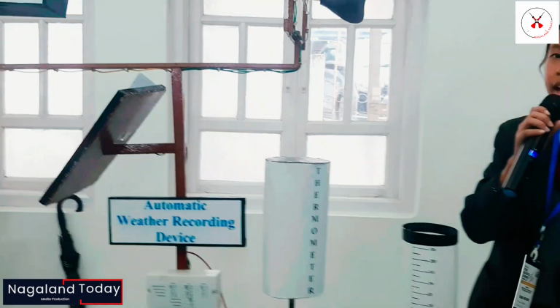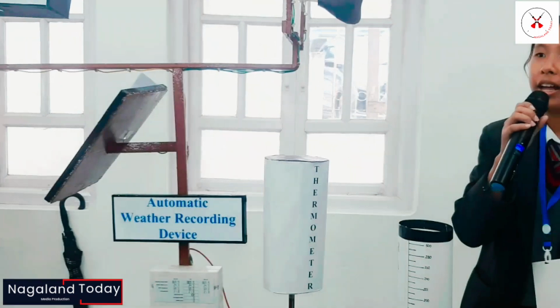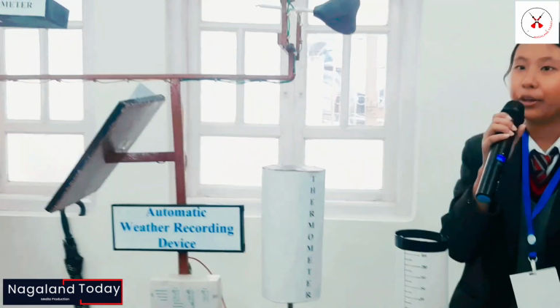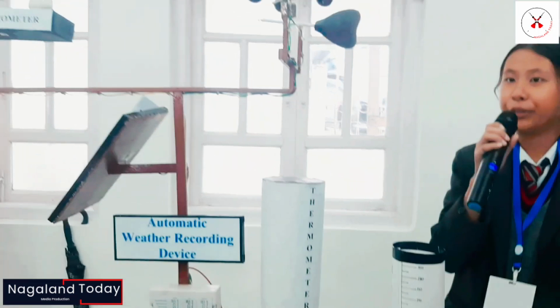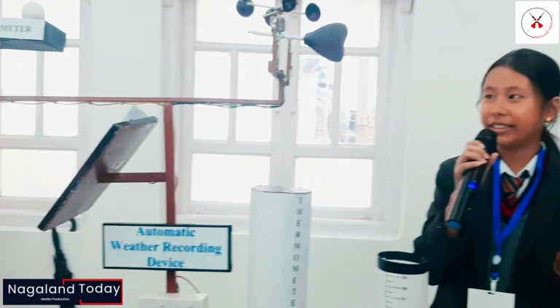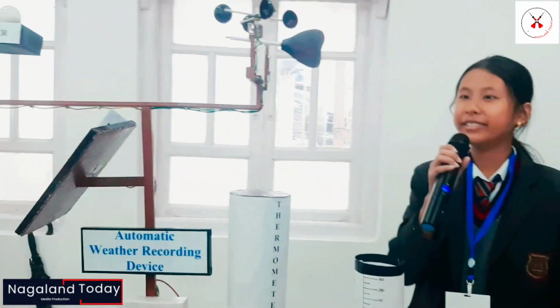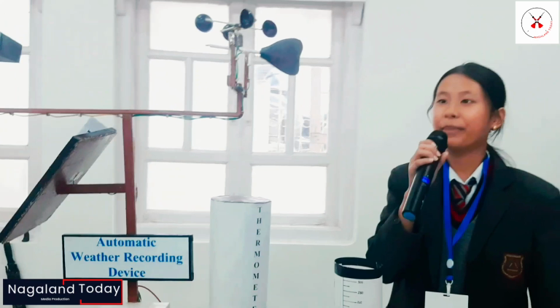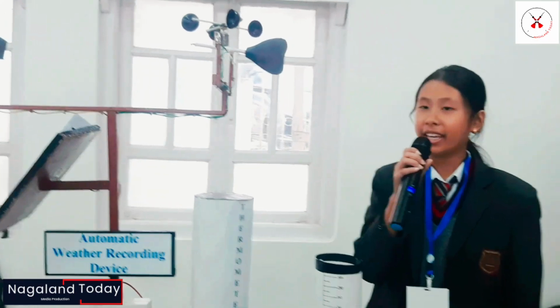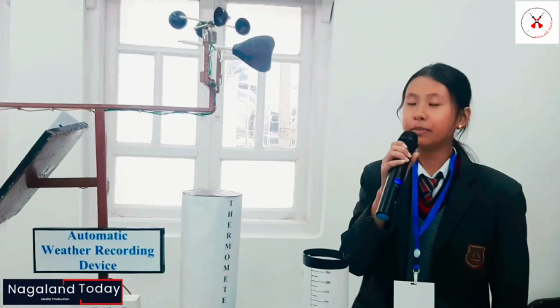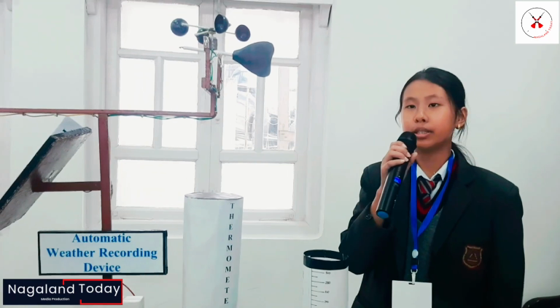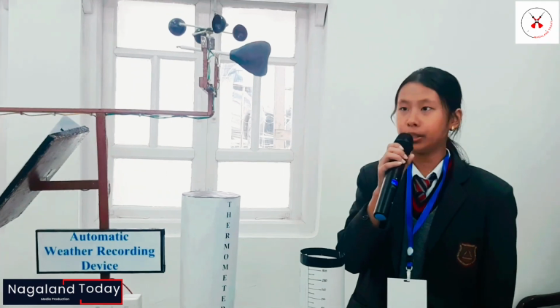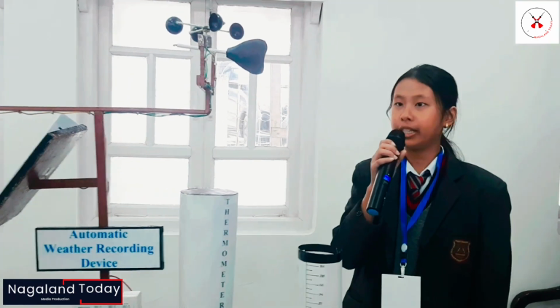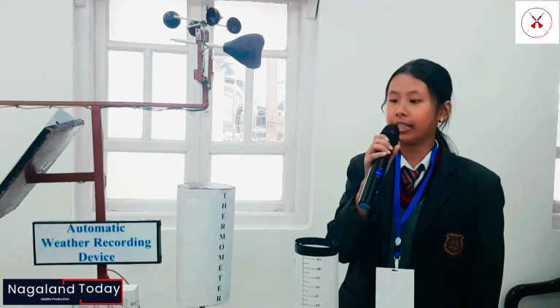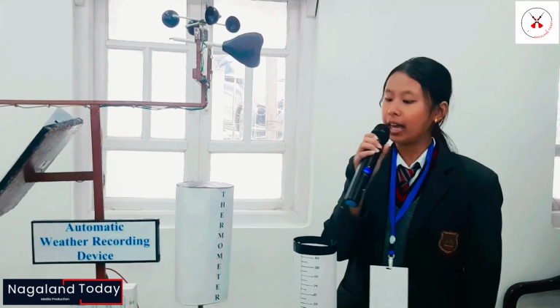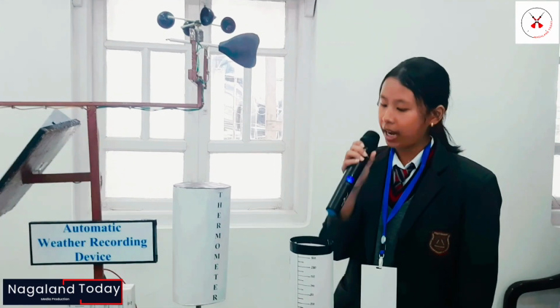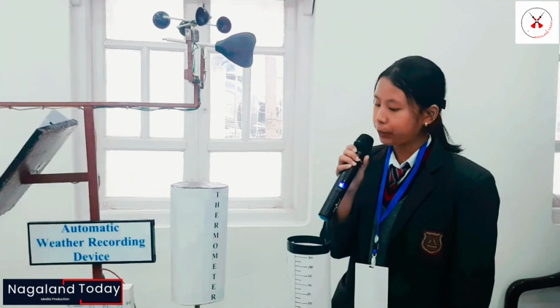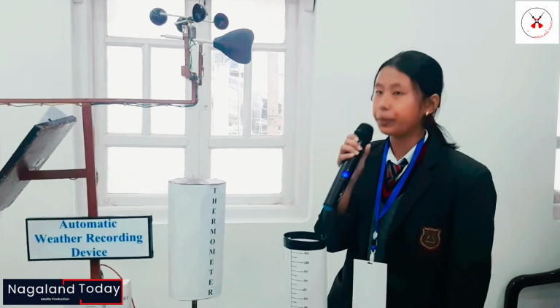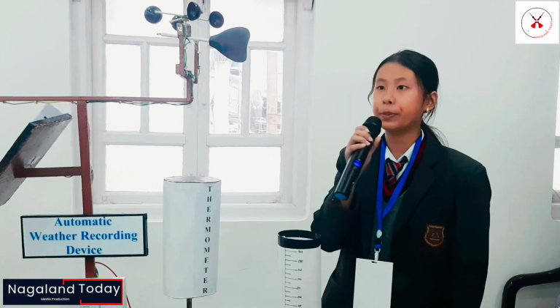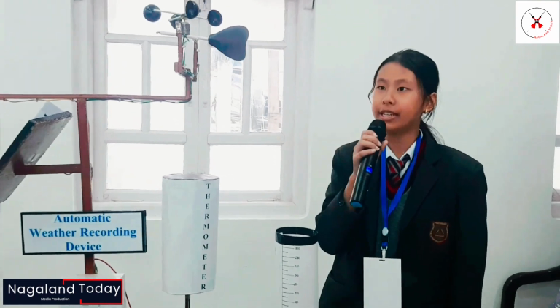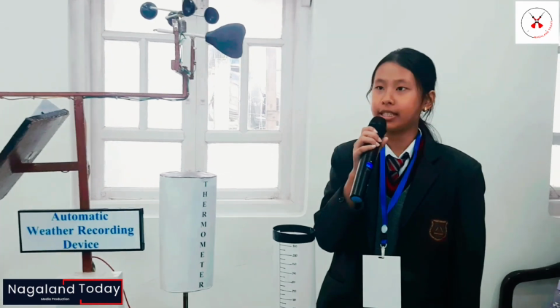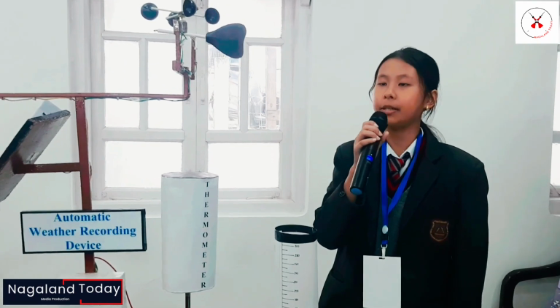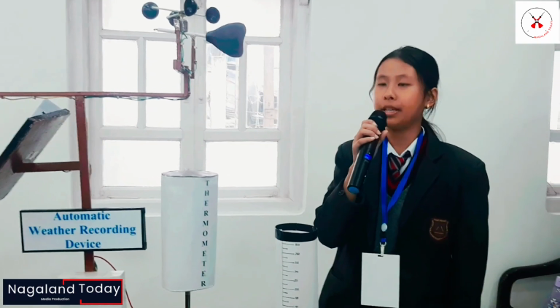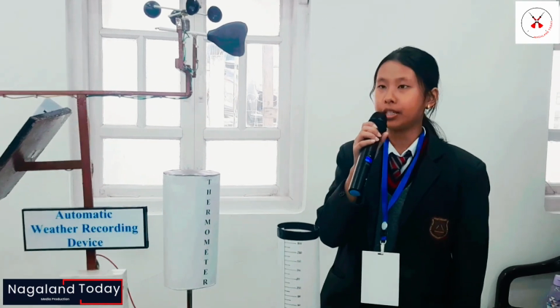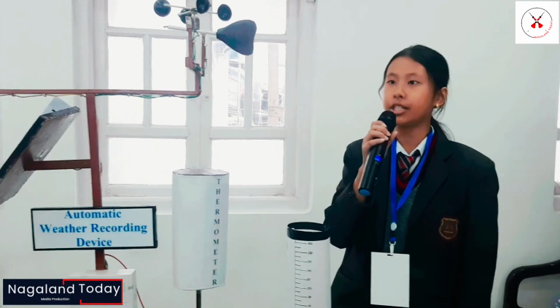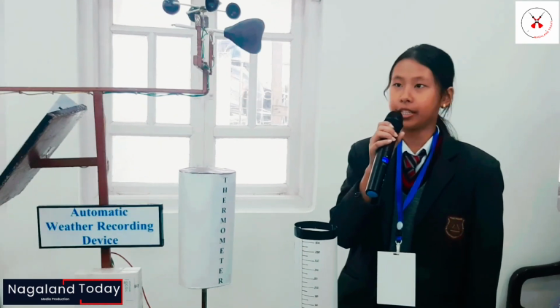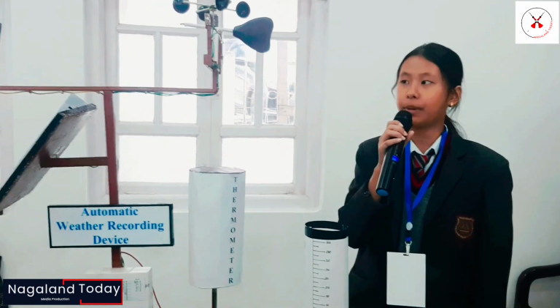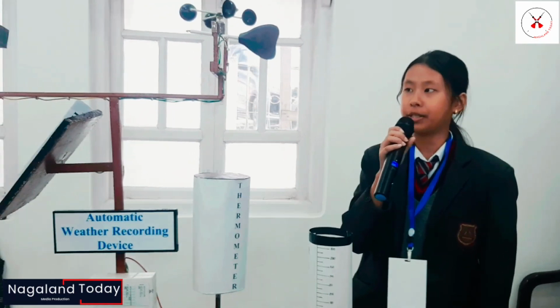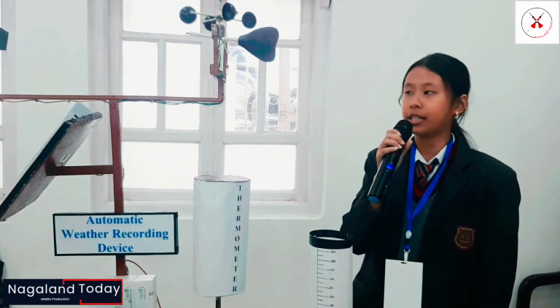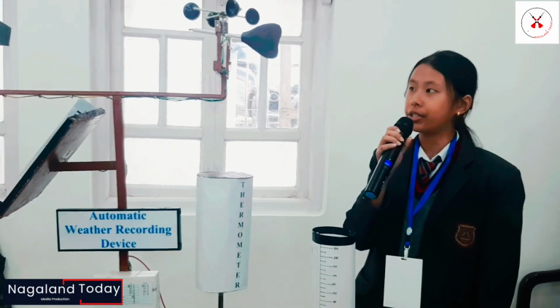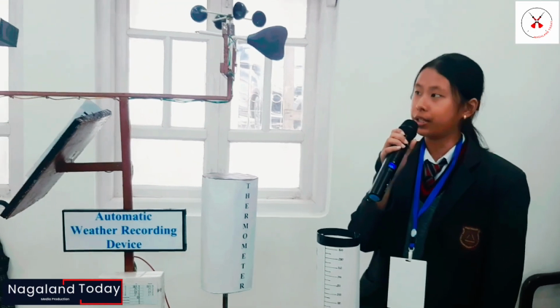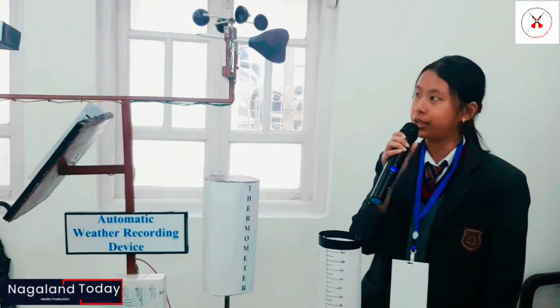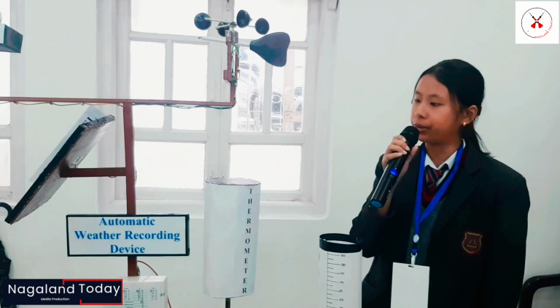Hello everyone, my name is Lulu Nene, and I will be representing the Minister CEO of Opti-Syre City RISCO.